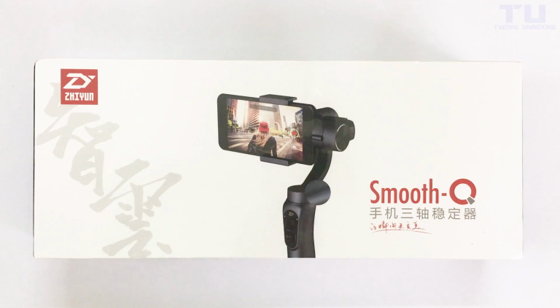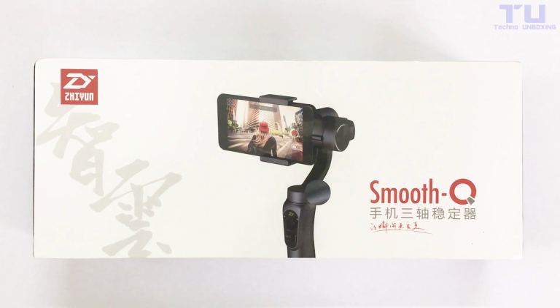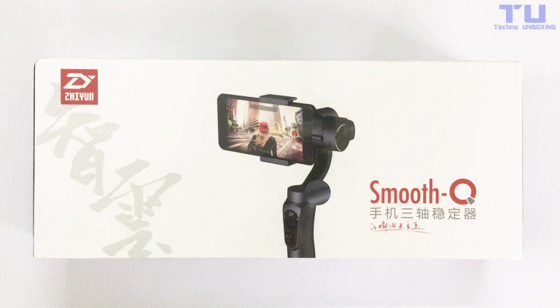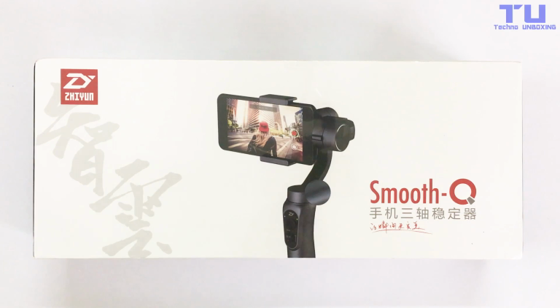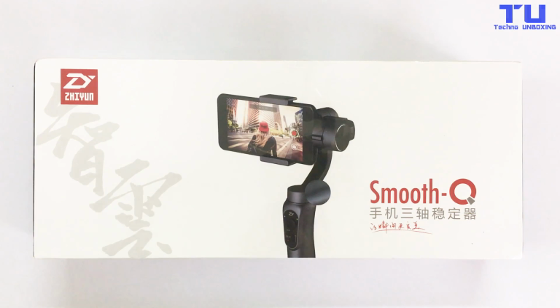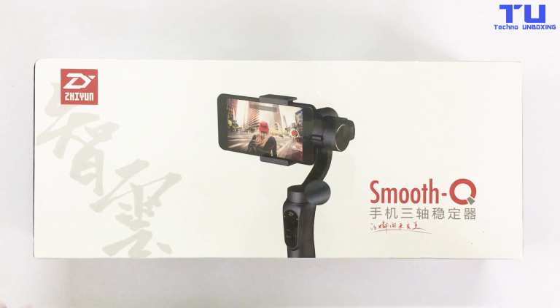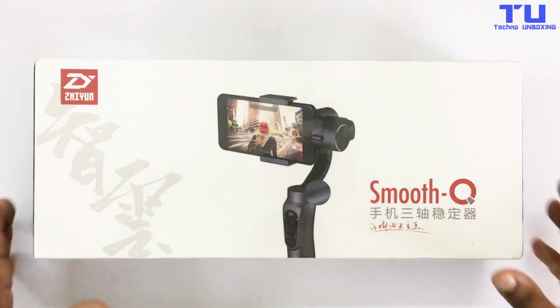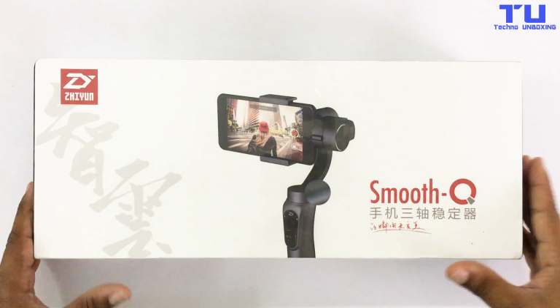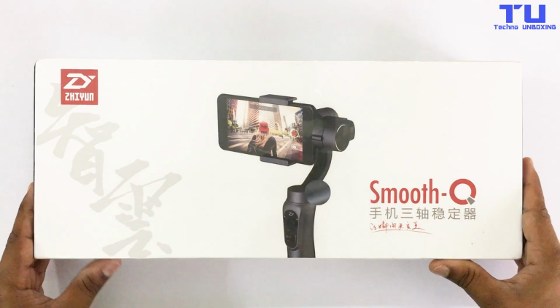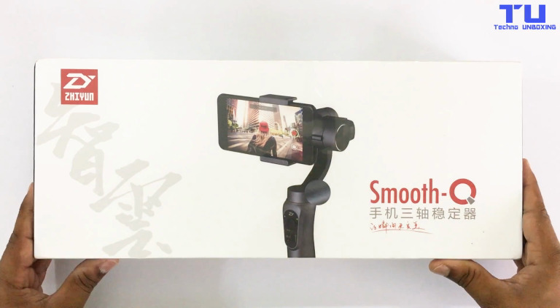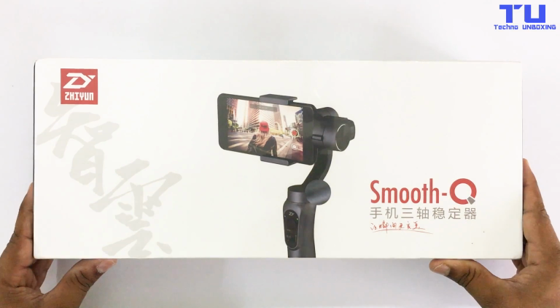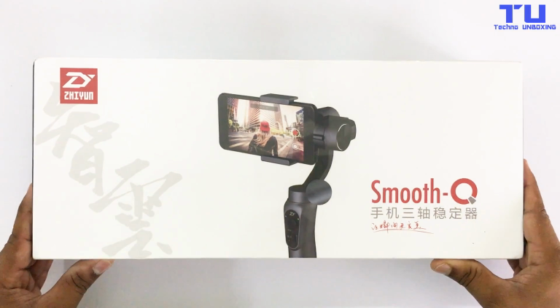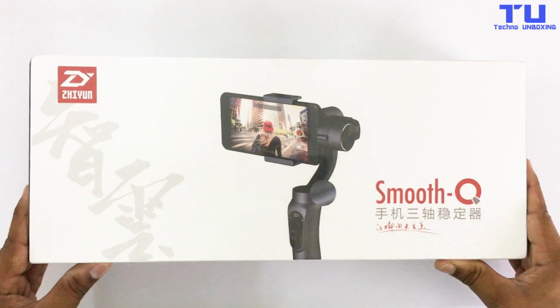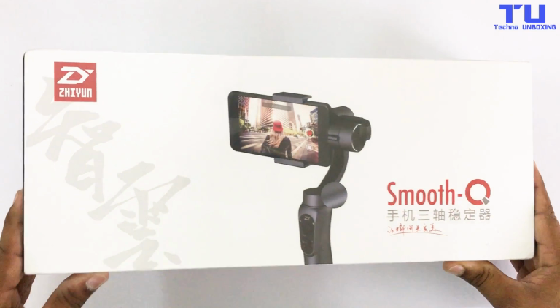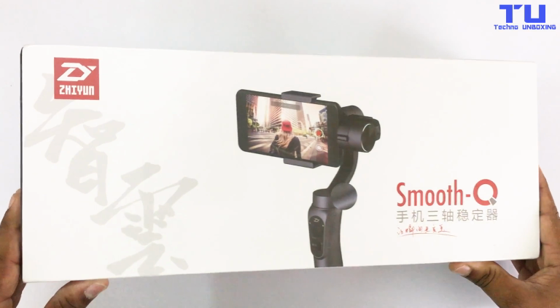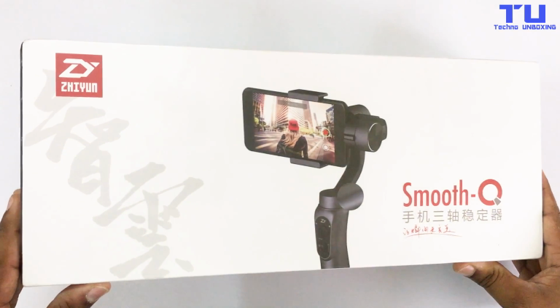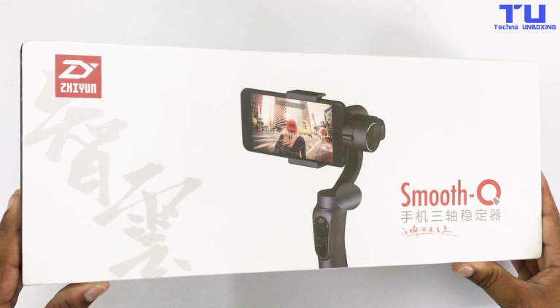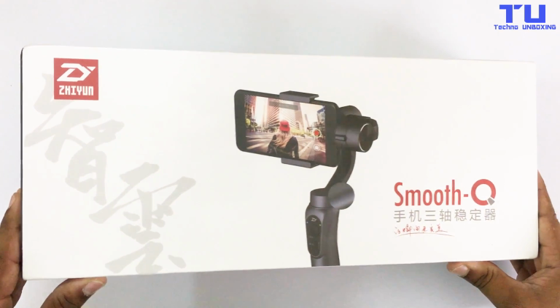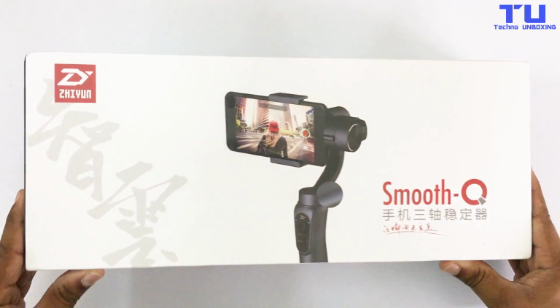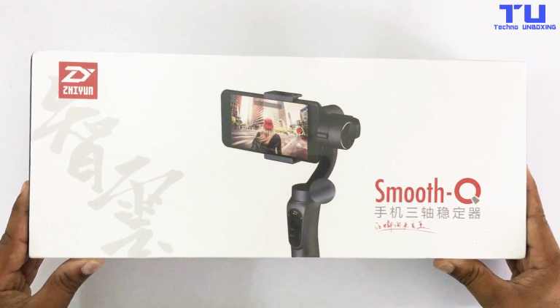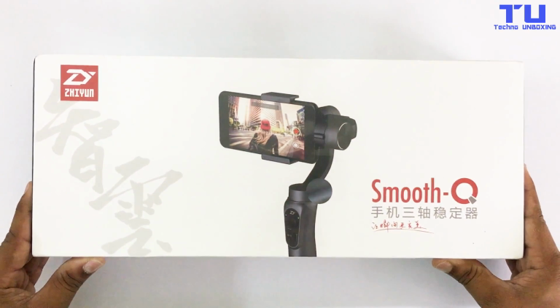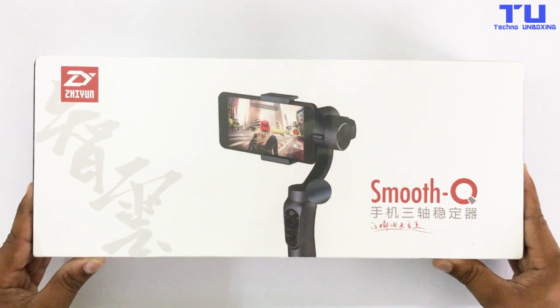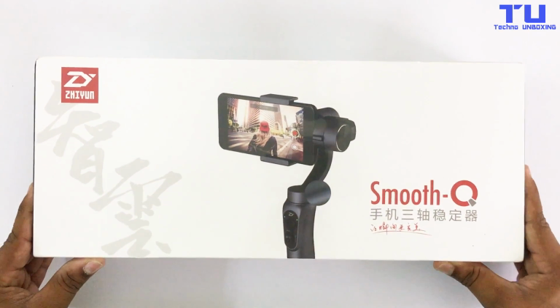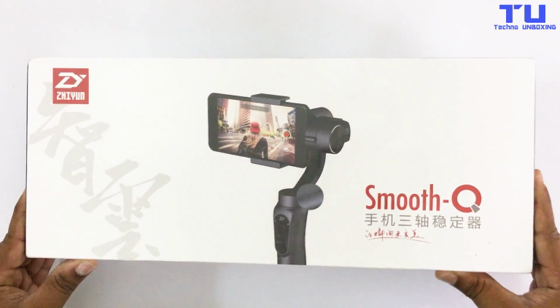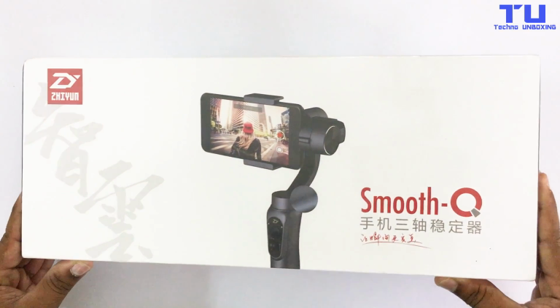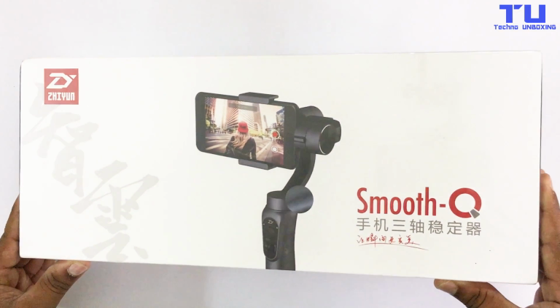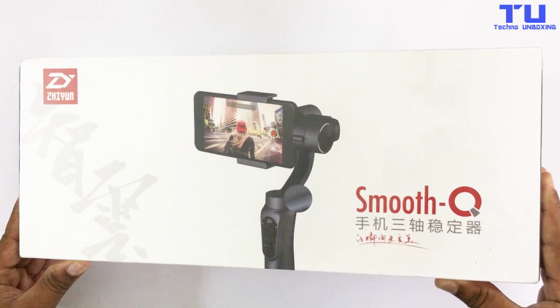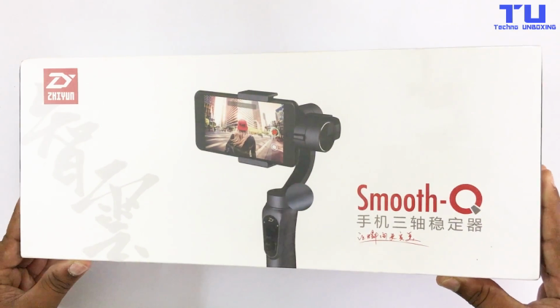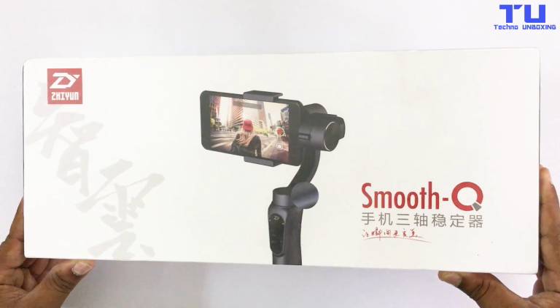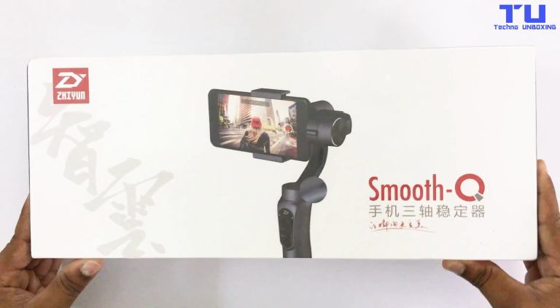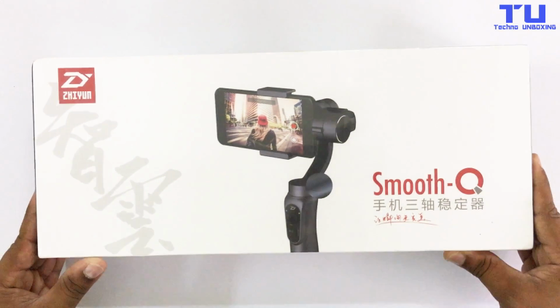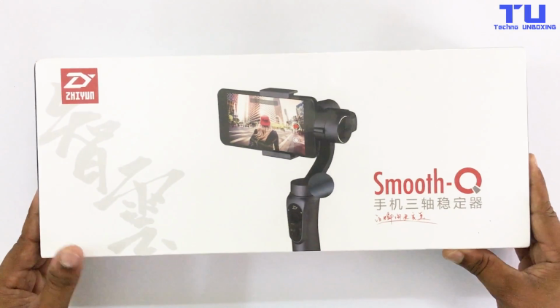Hey guys, Shahzai here from Tecno Unboxing and today I'm gonna be showing you this Xeon Smooth Q unboxing and review.